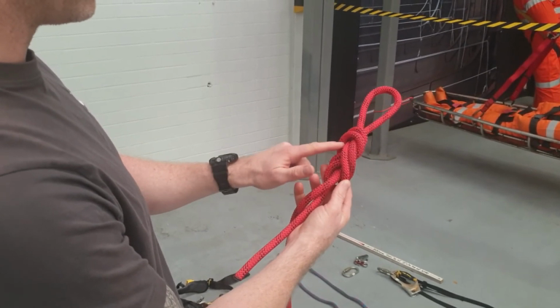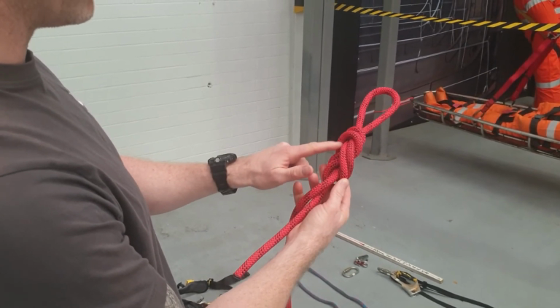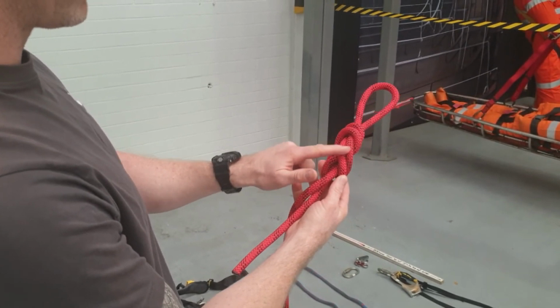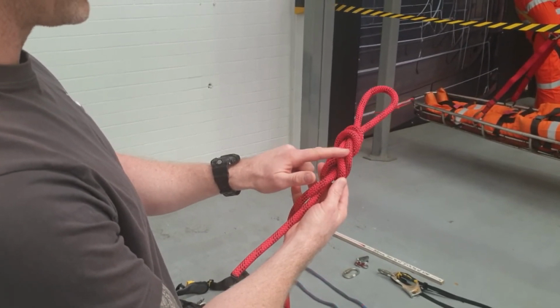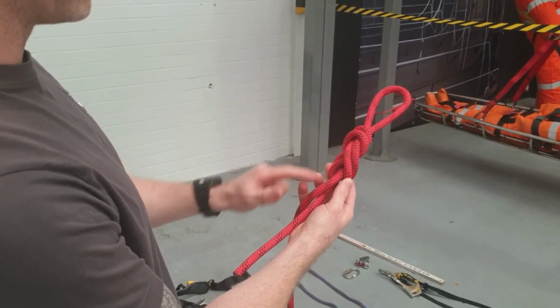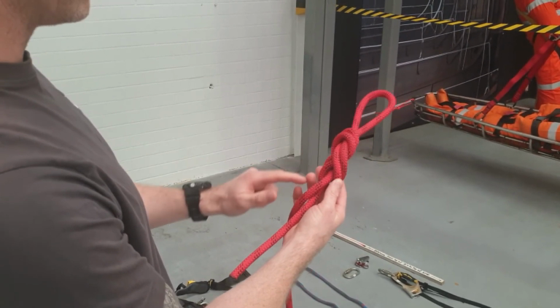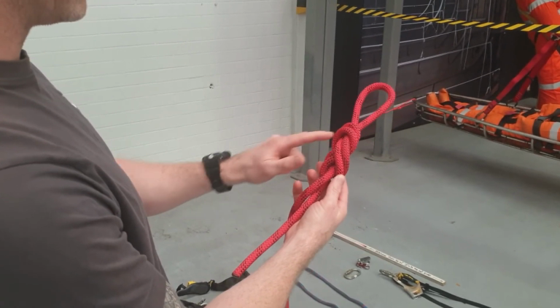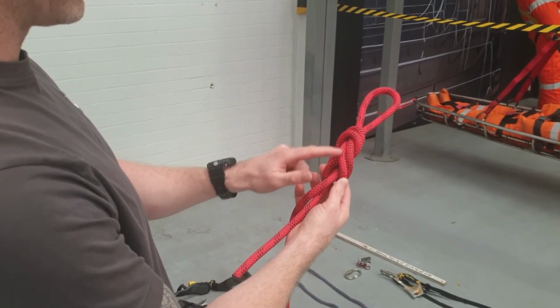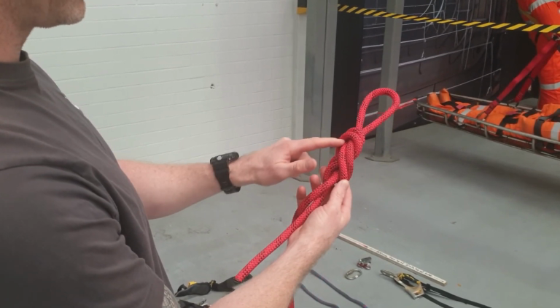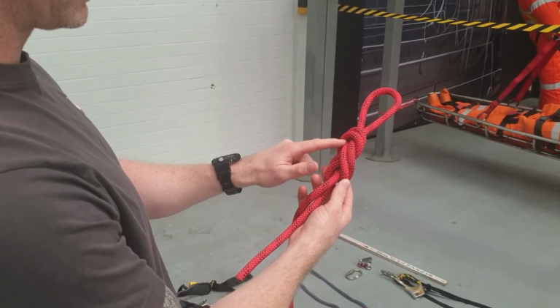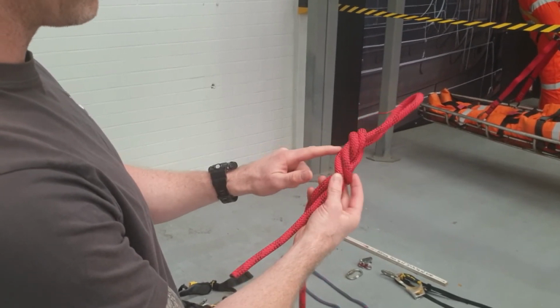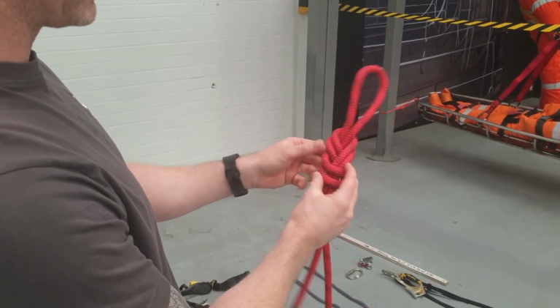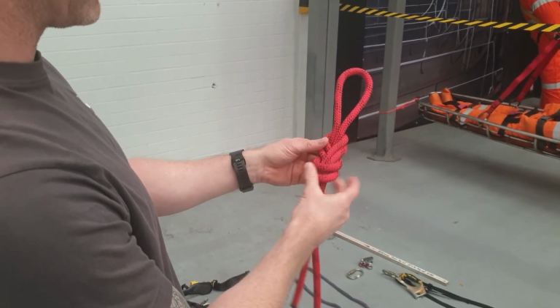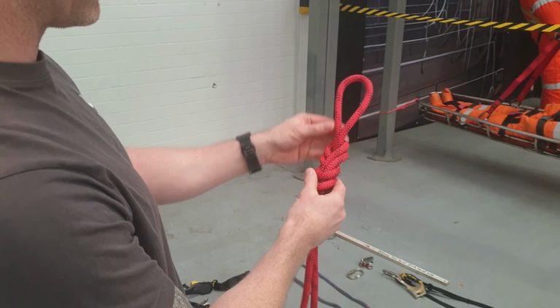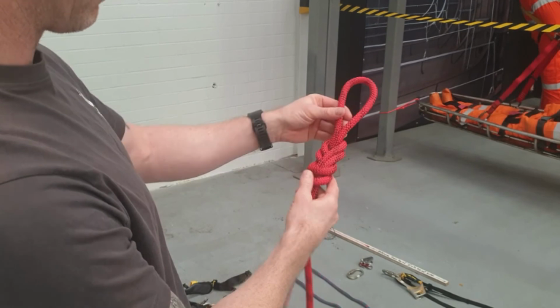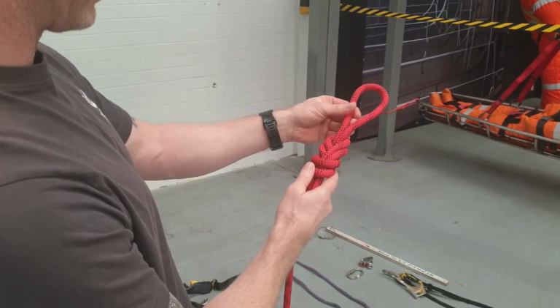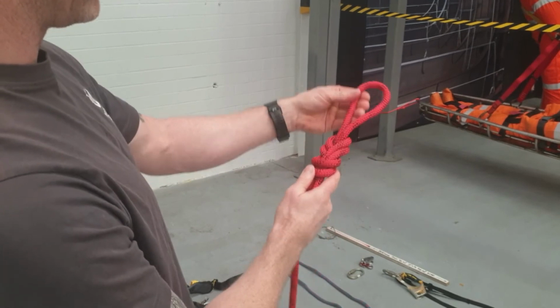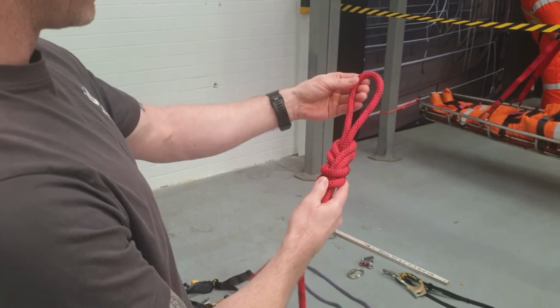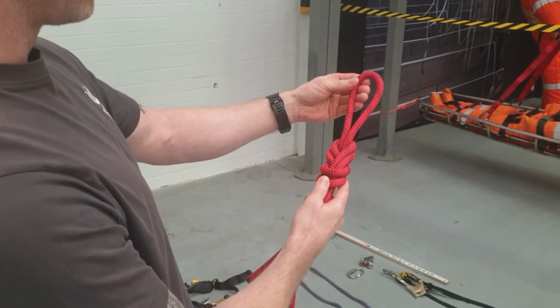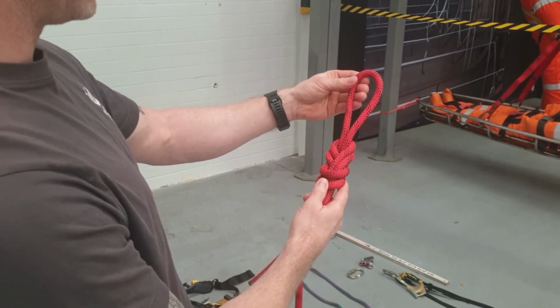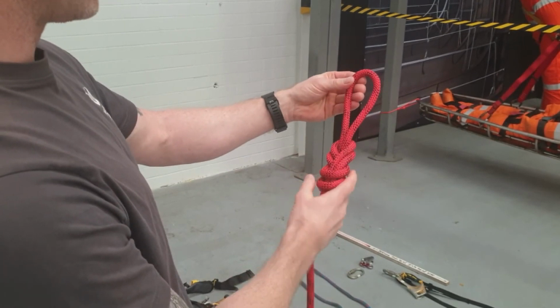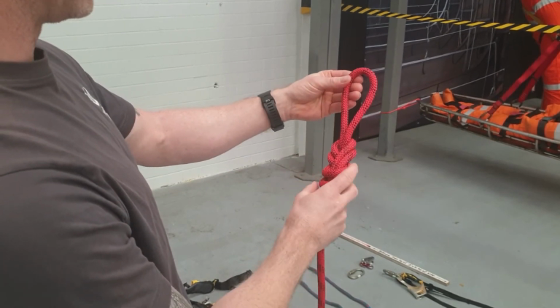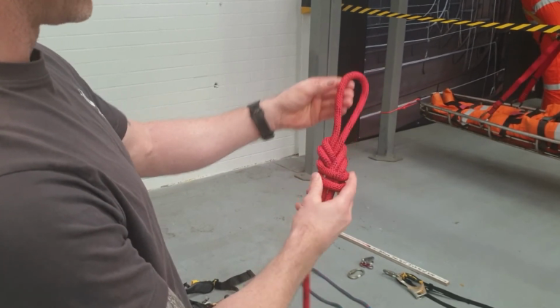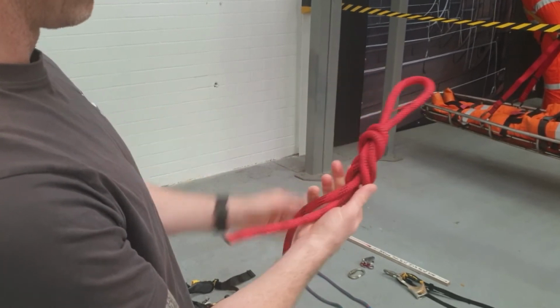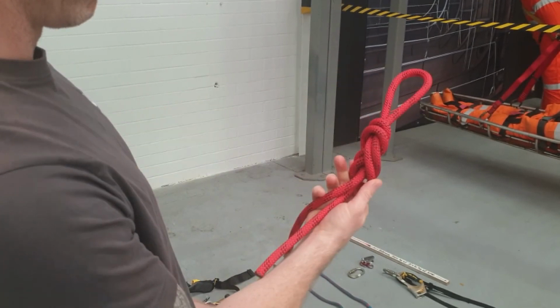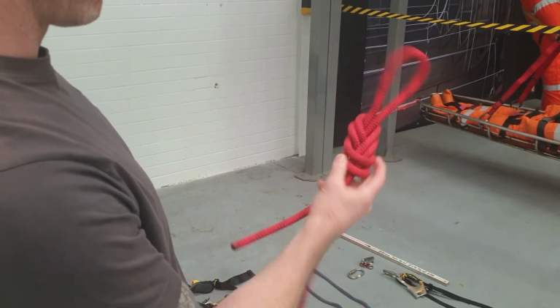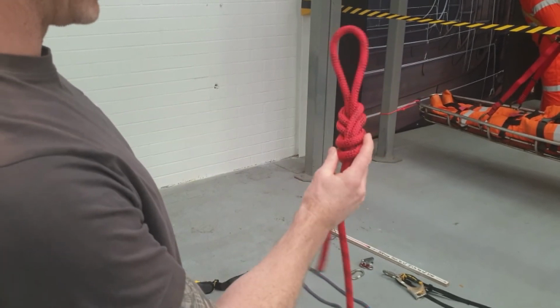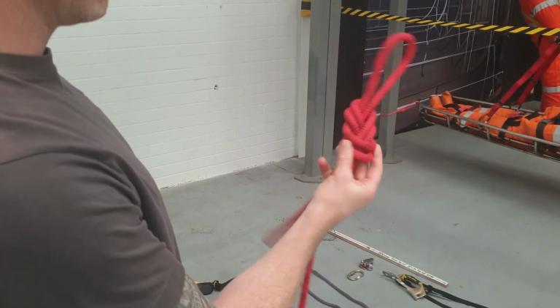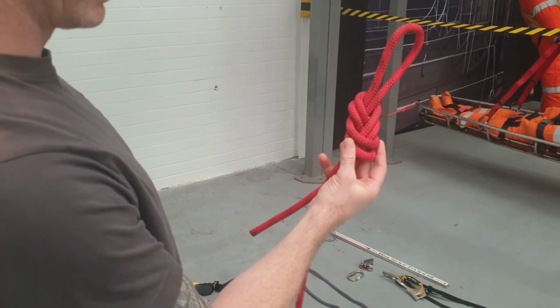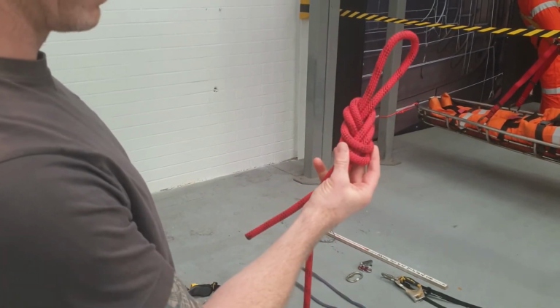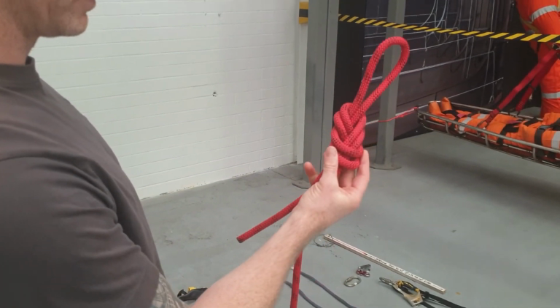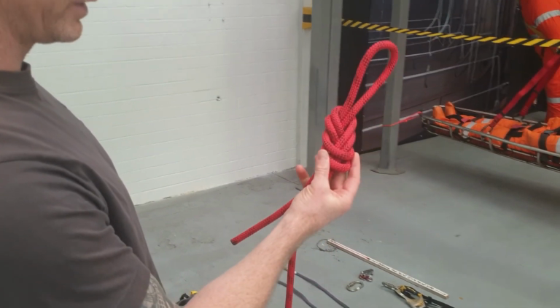There's no rope twisting — they're sitting side by side, parallel with each other. There you go, that's a figure of eight.